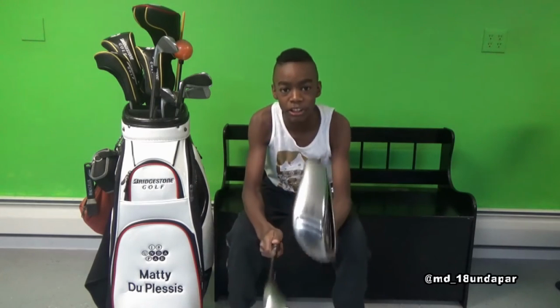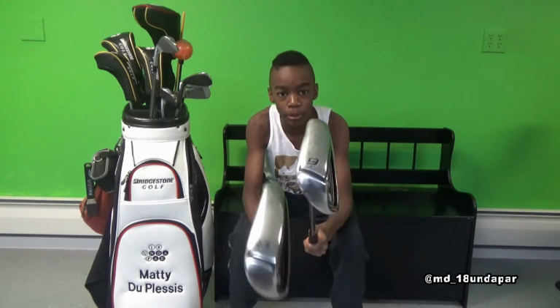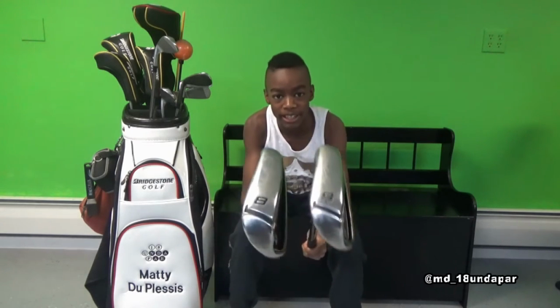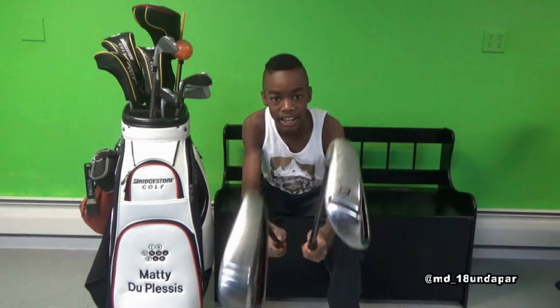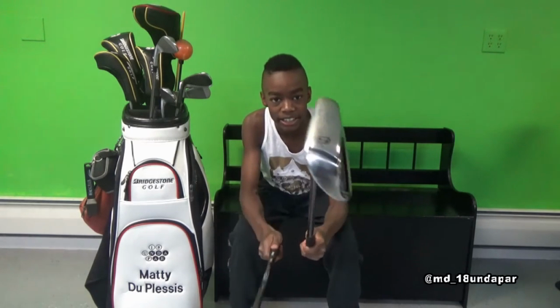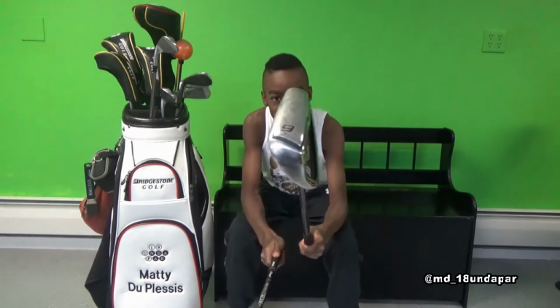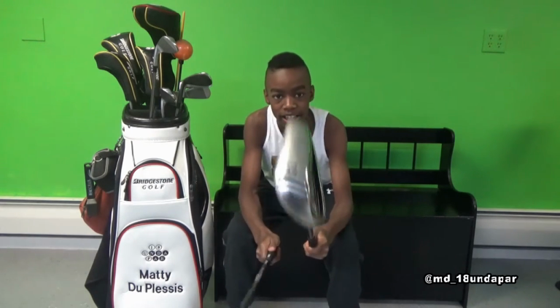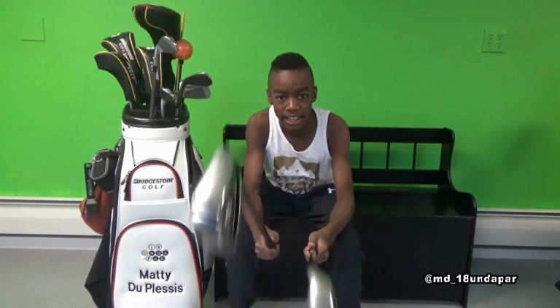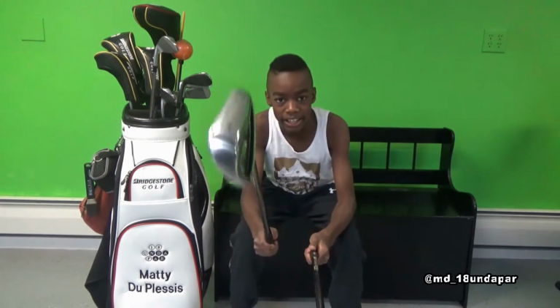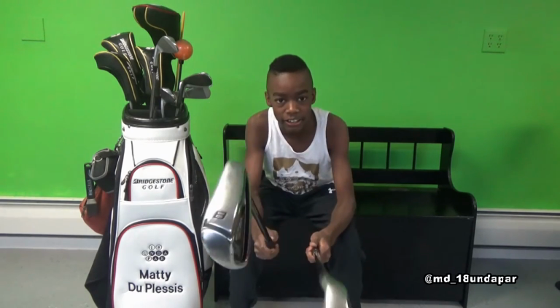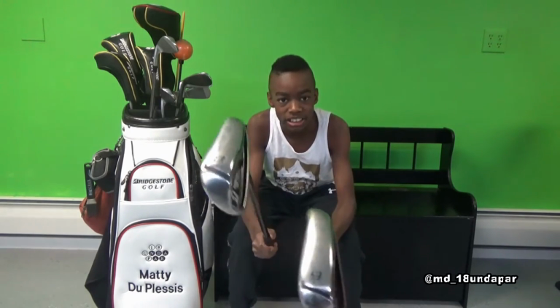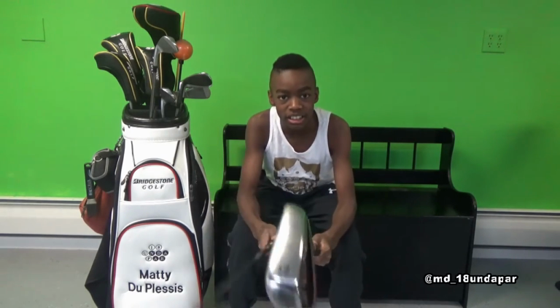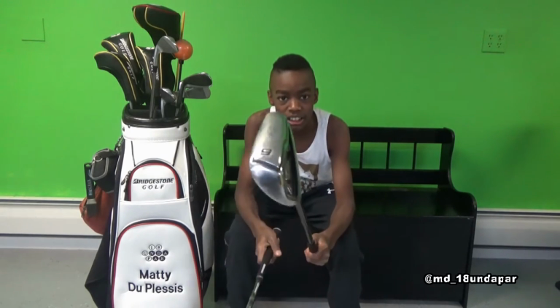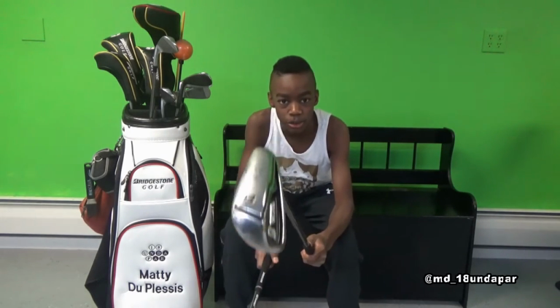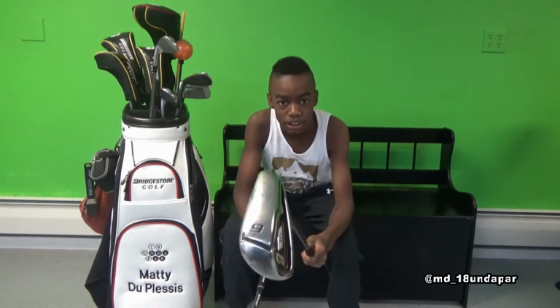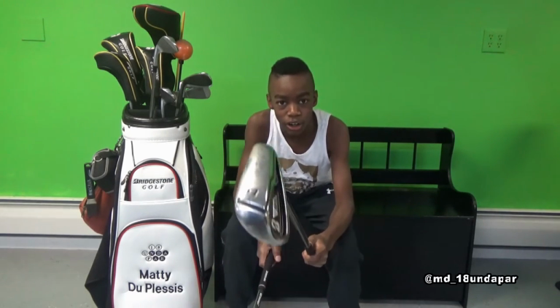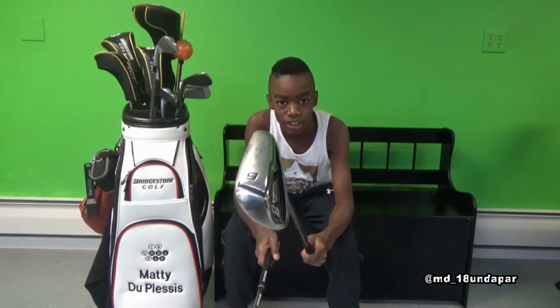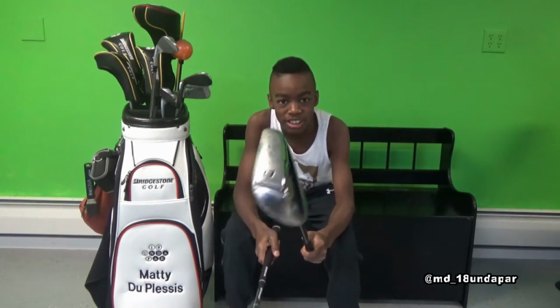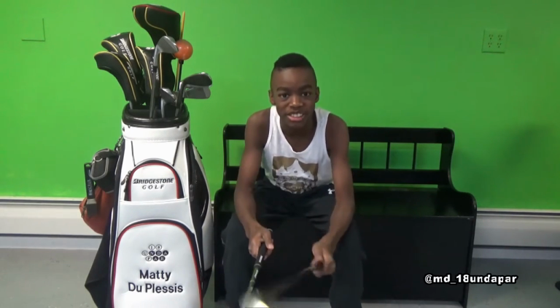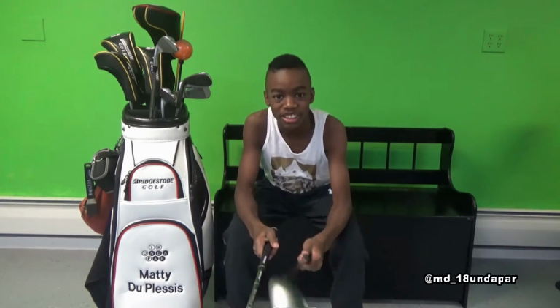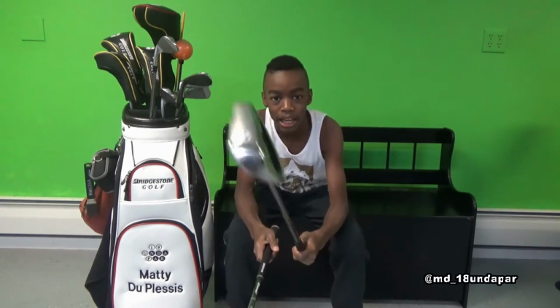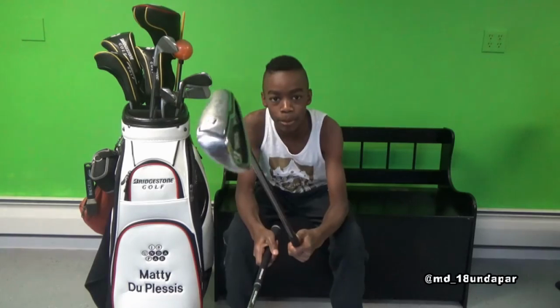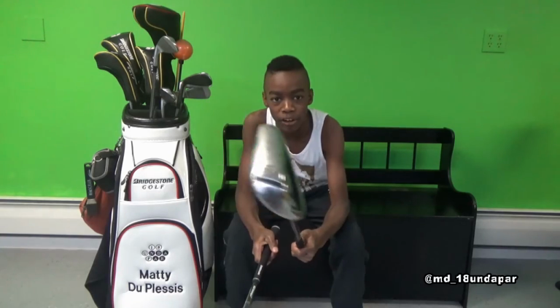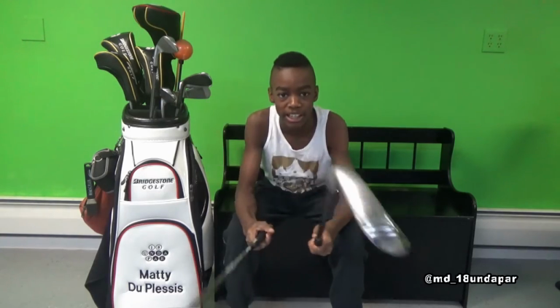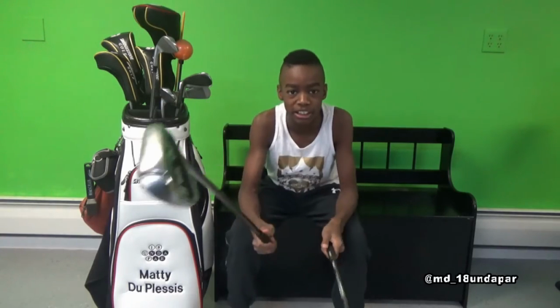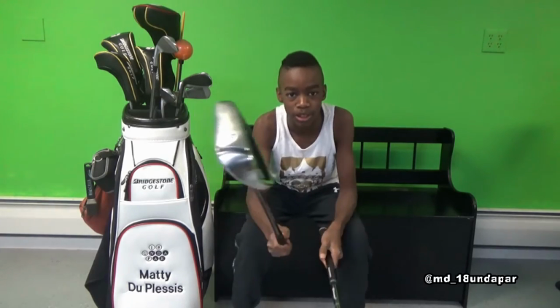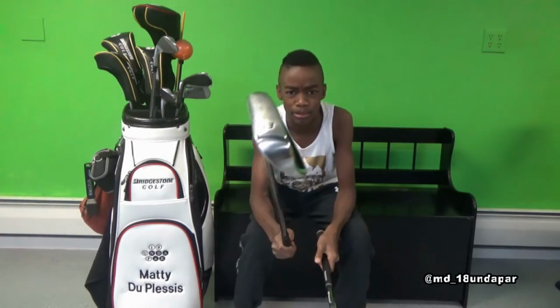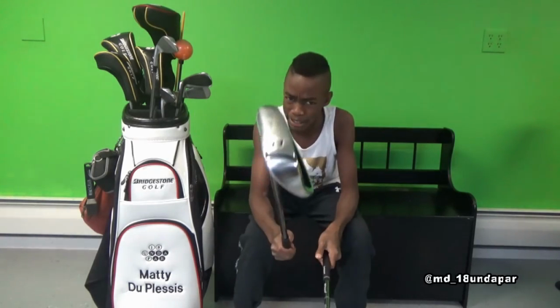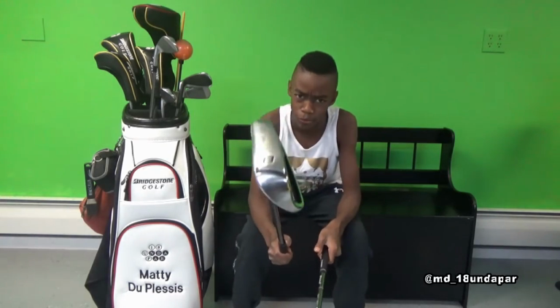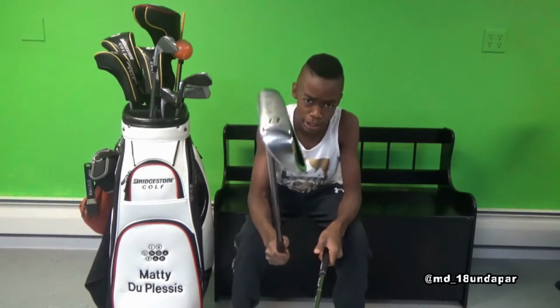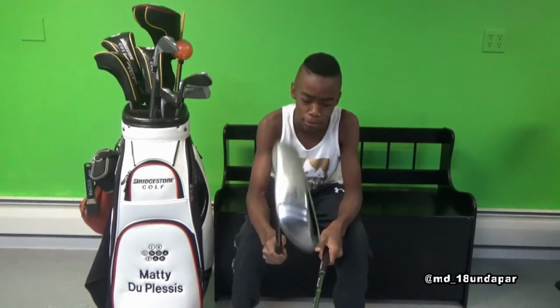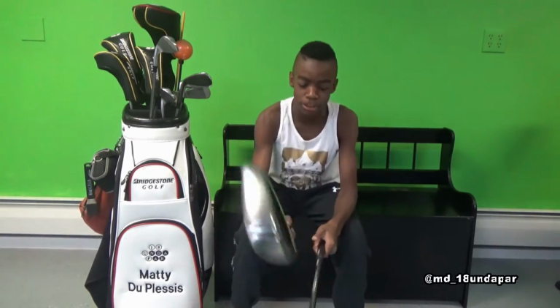Here are my 9 and 8 irons. This one is called Amy Purdy, and this one is Michael Phelps.